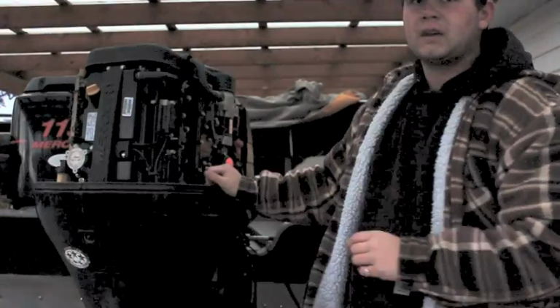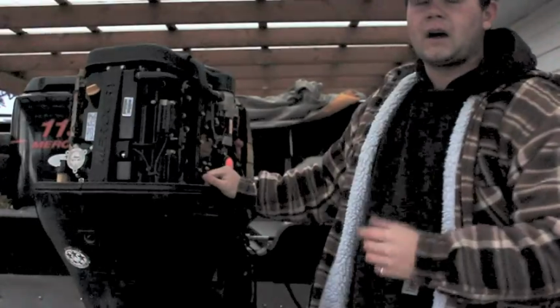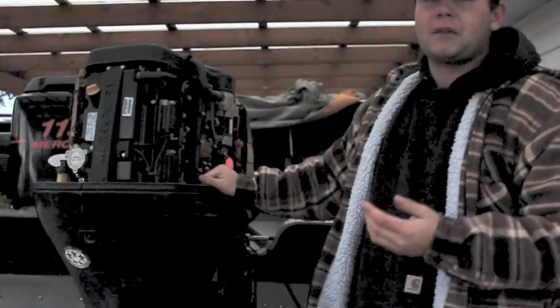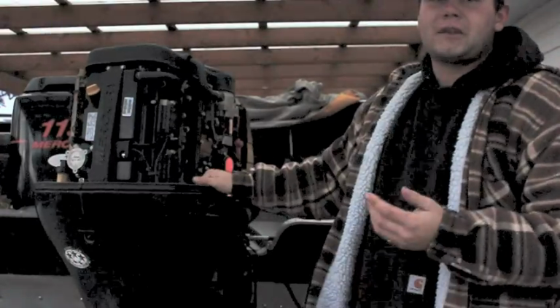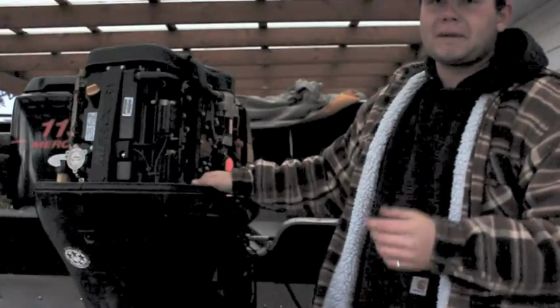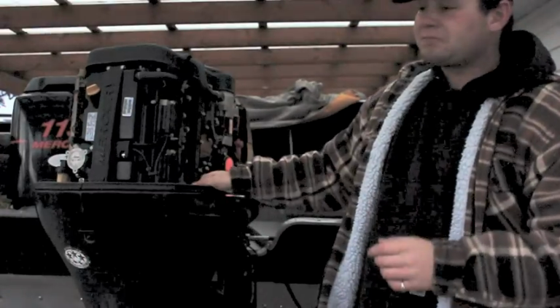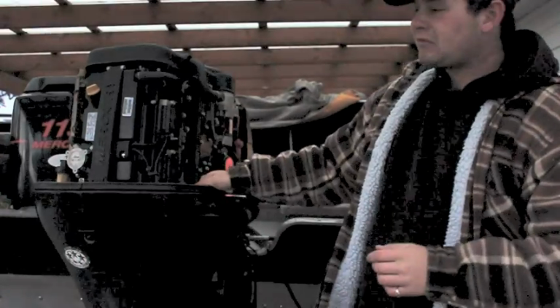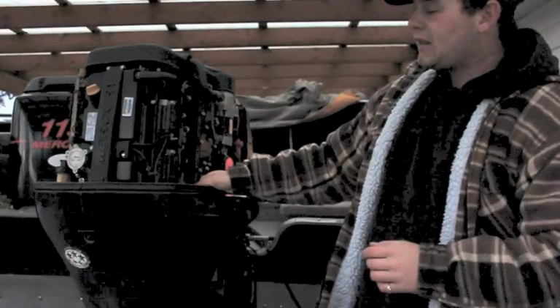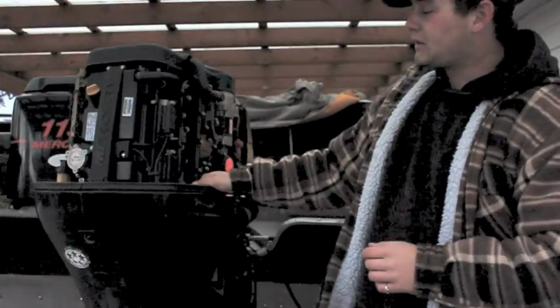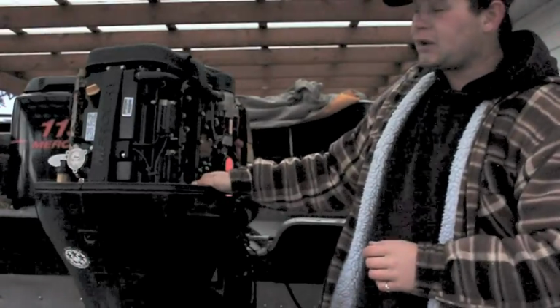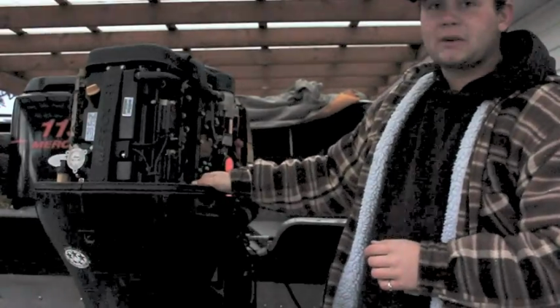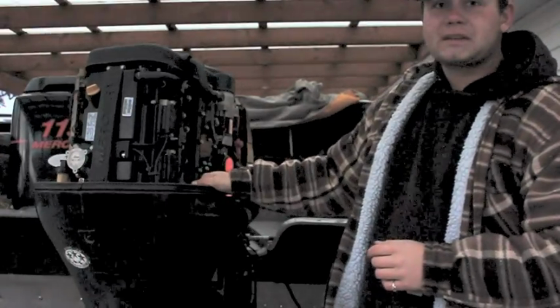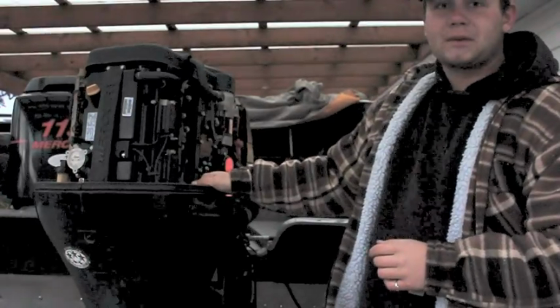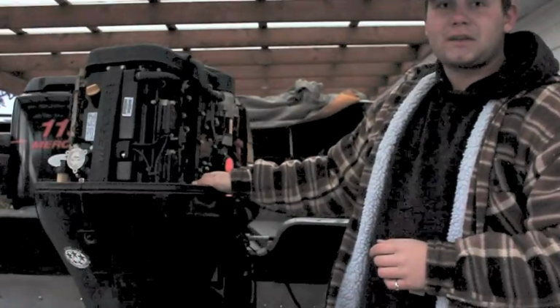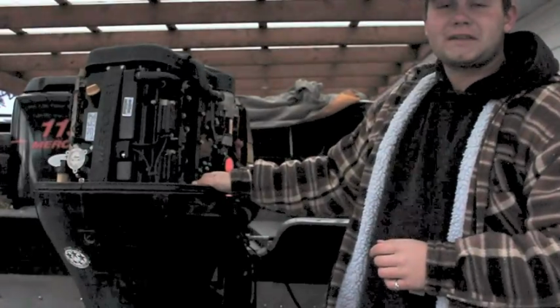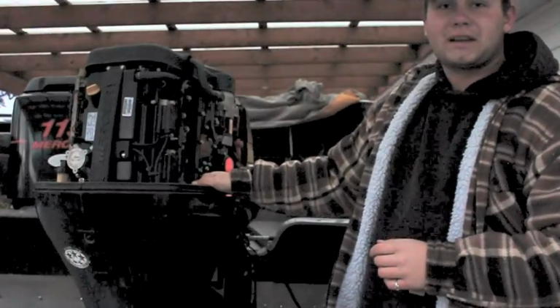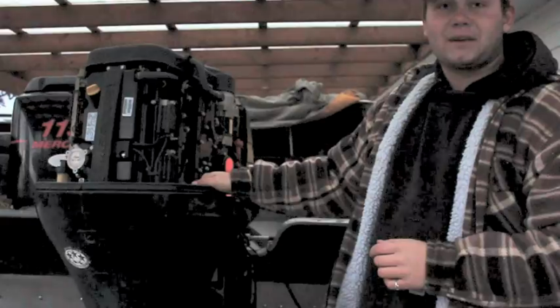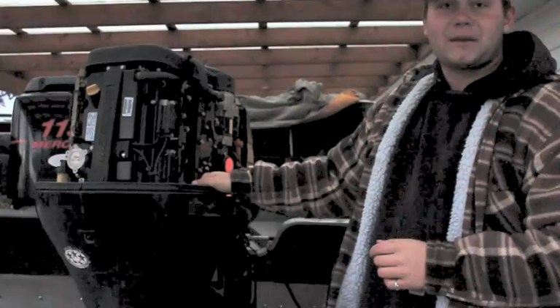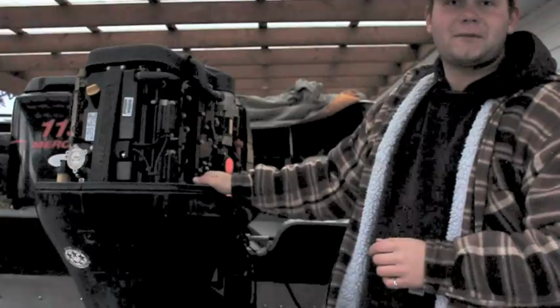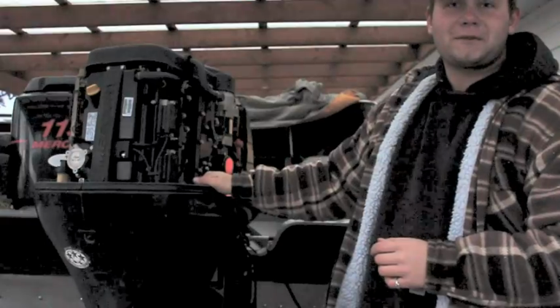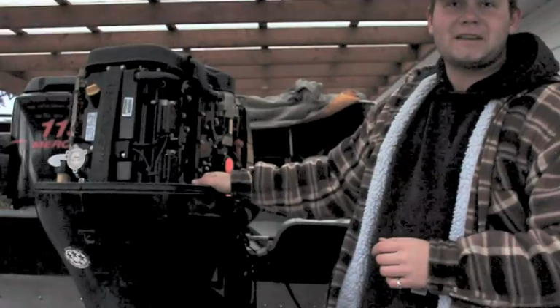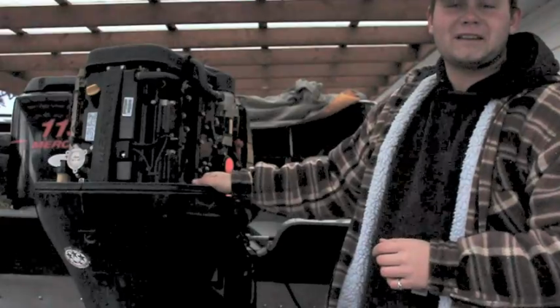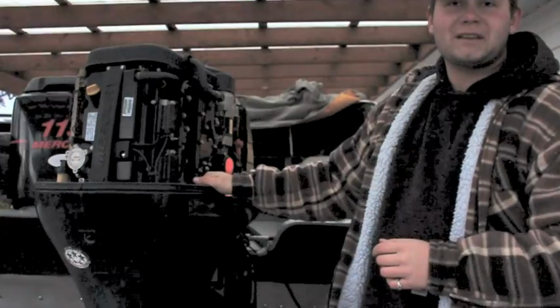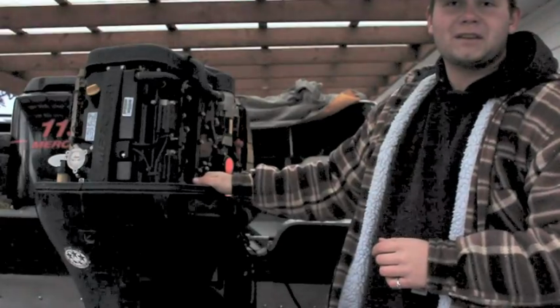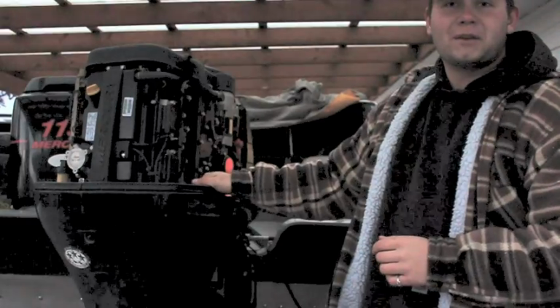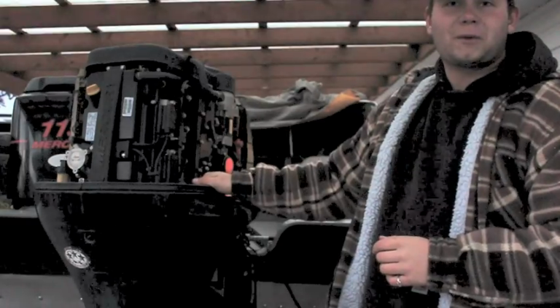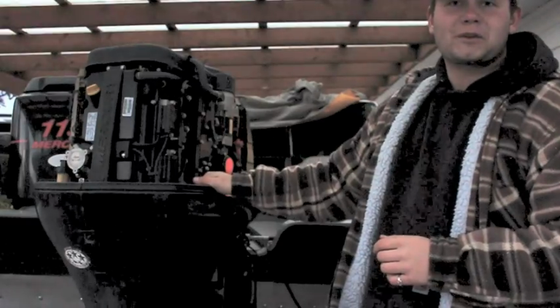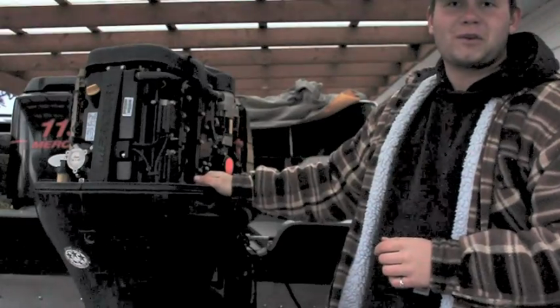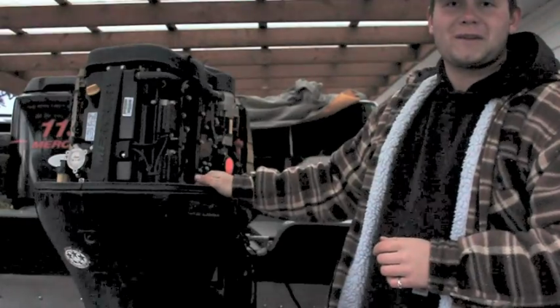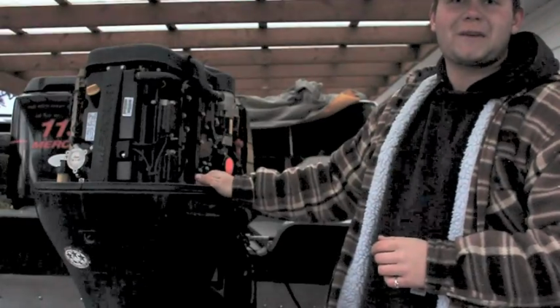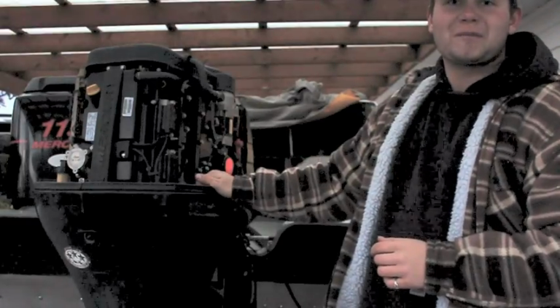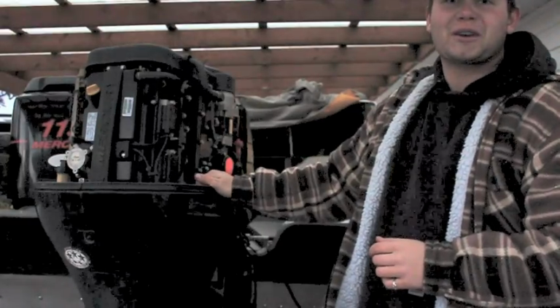Other than that, that's all there is to winterizing a 115 four-stroke EFI Mercury.